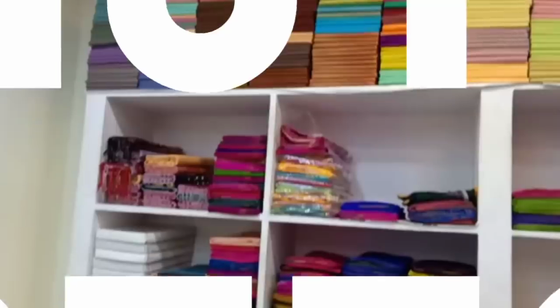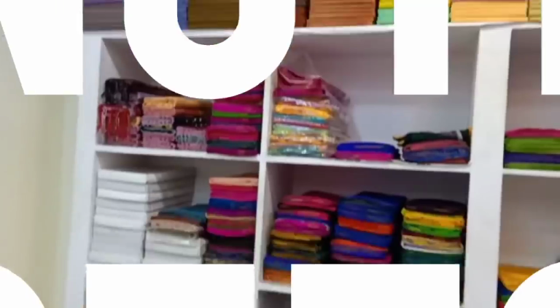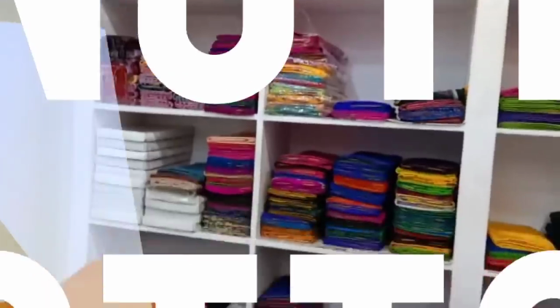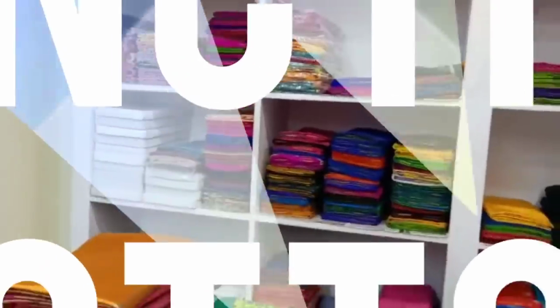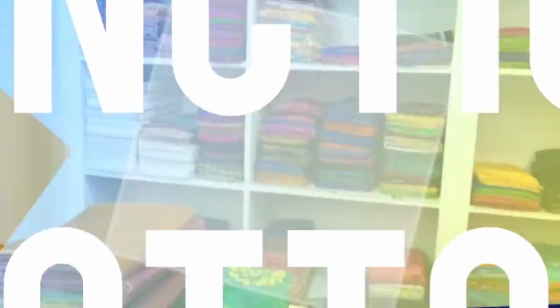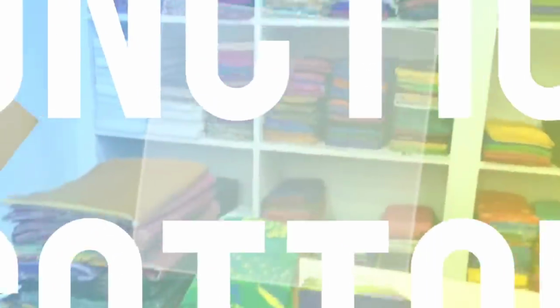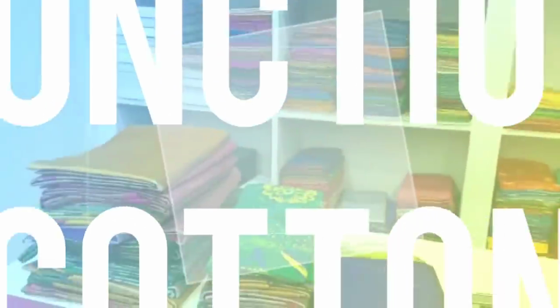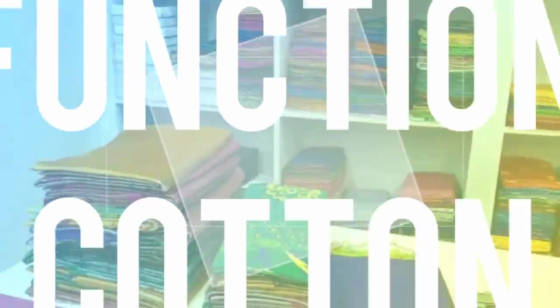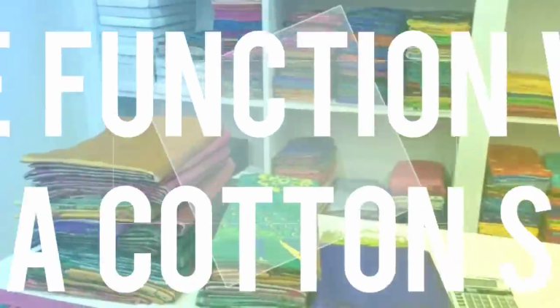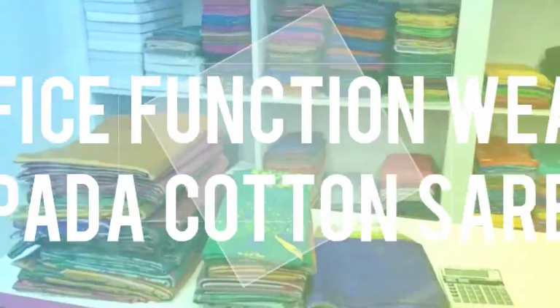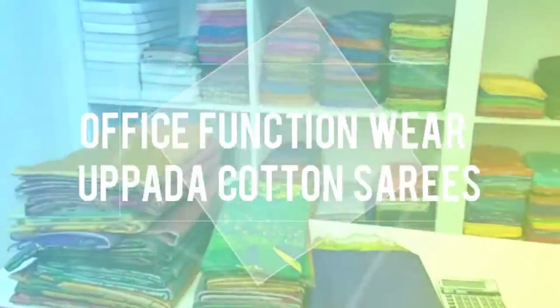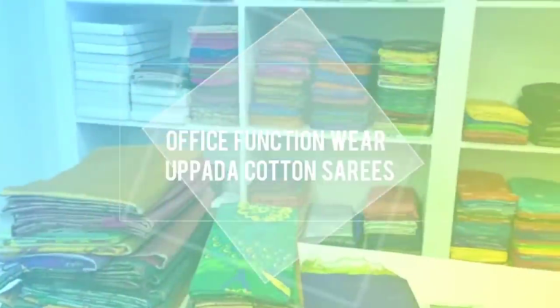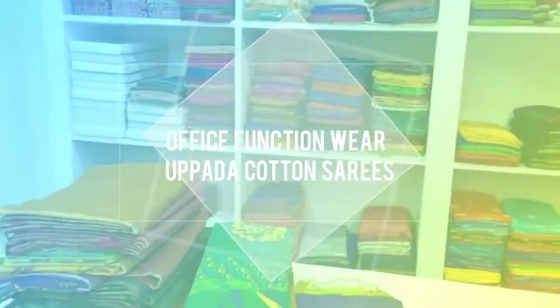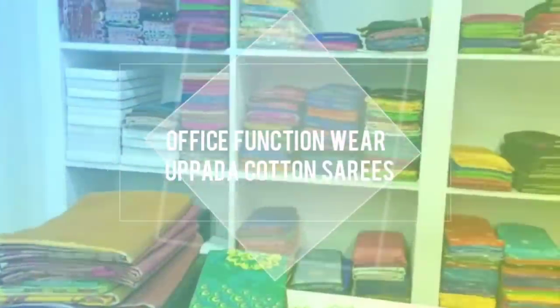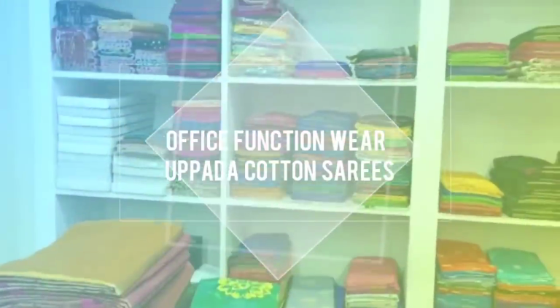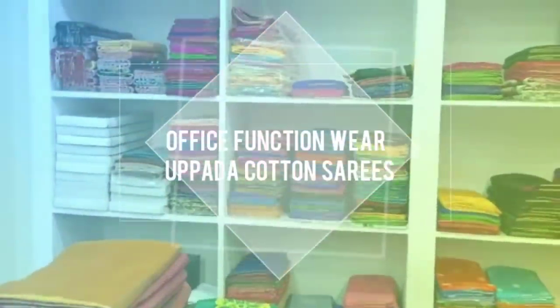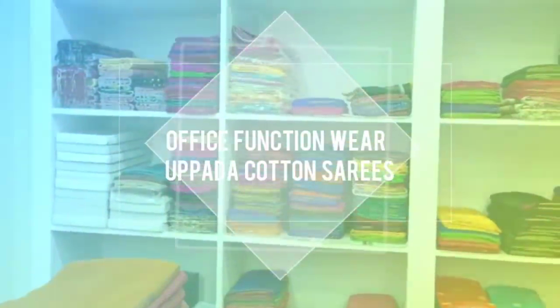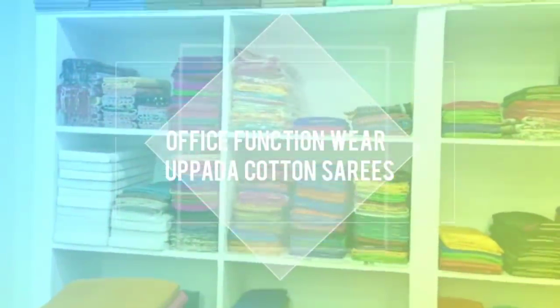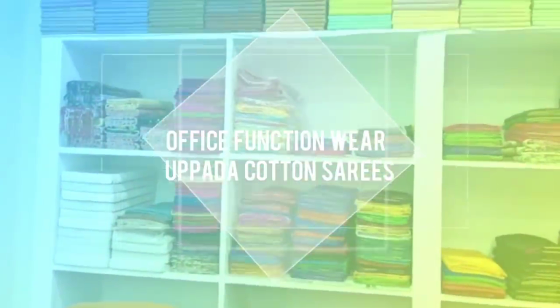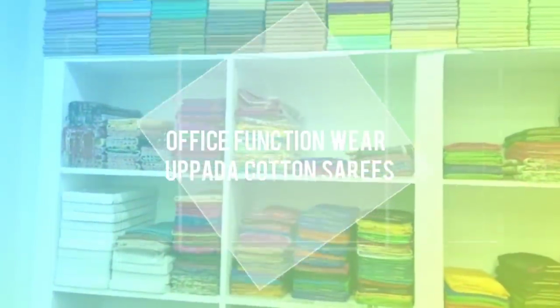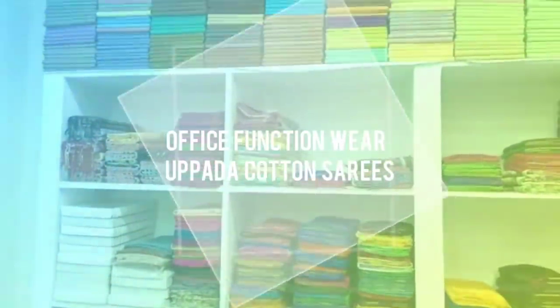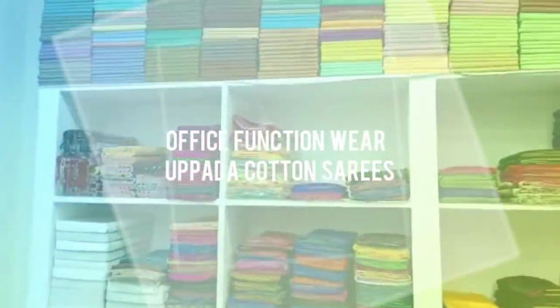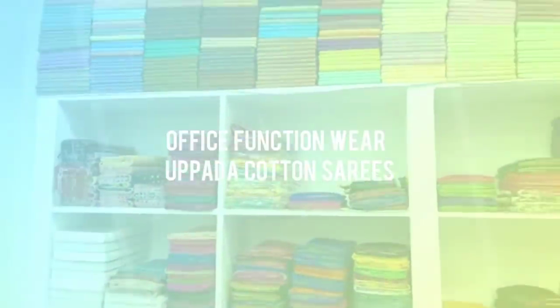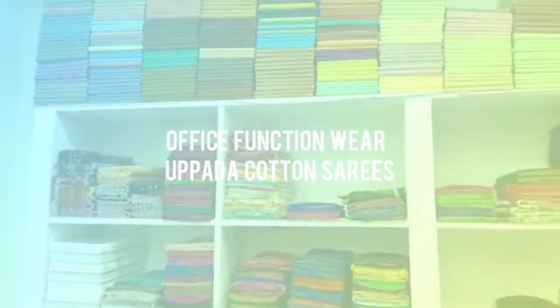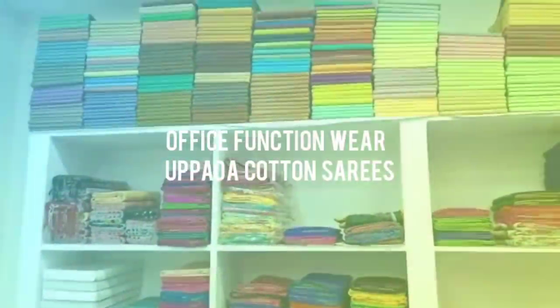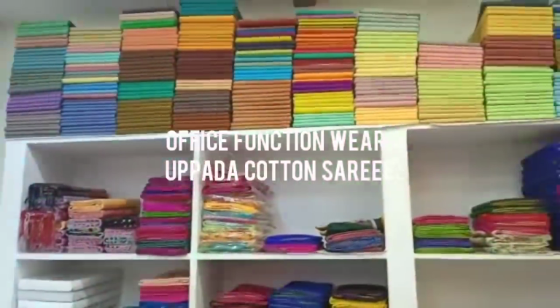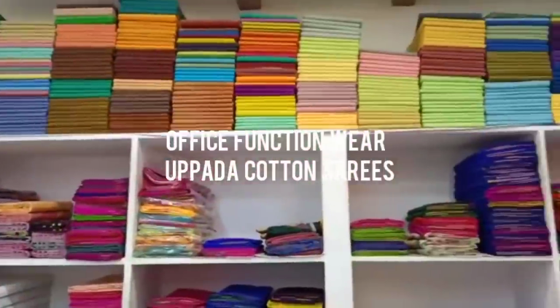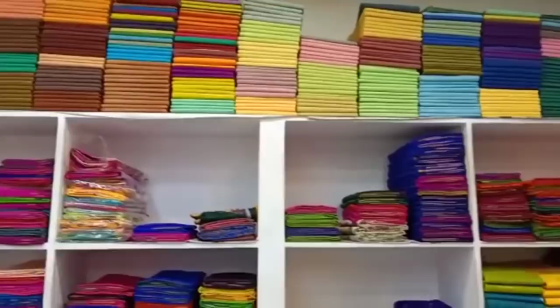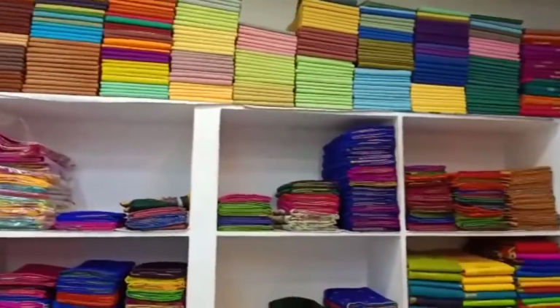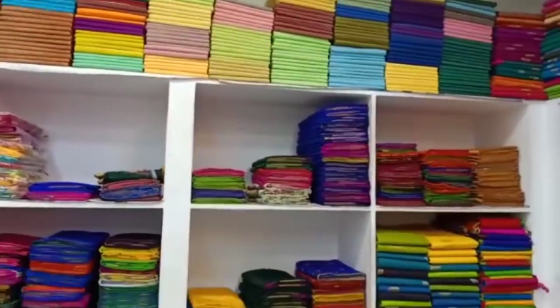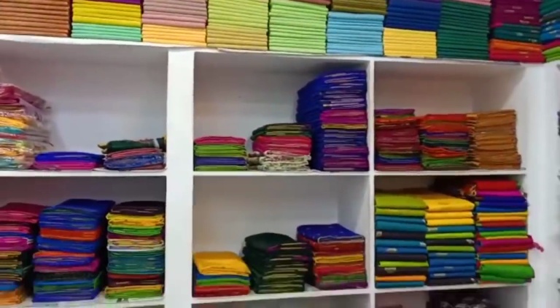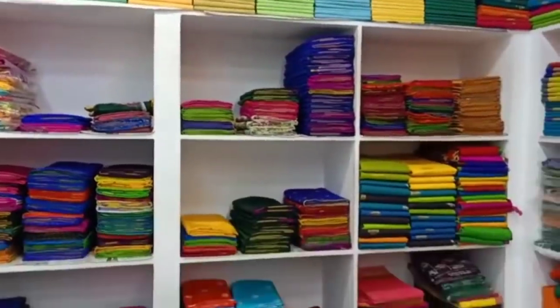Hi, hello, welcome. Welcome back to our channel, Atchus Lifestyle. We are going to show you a cotton collection.